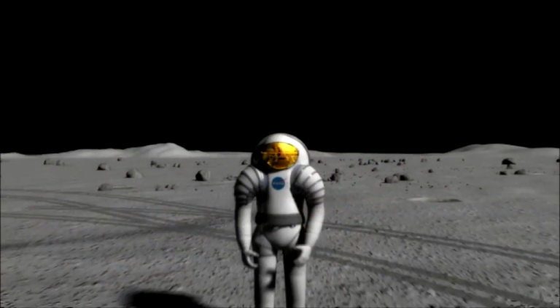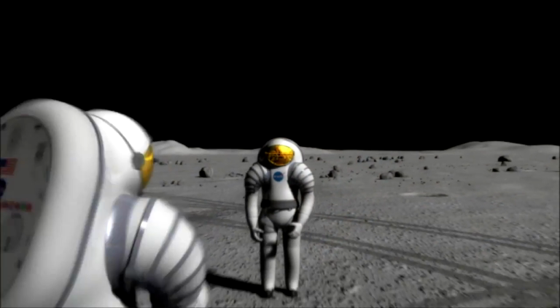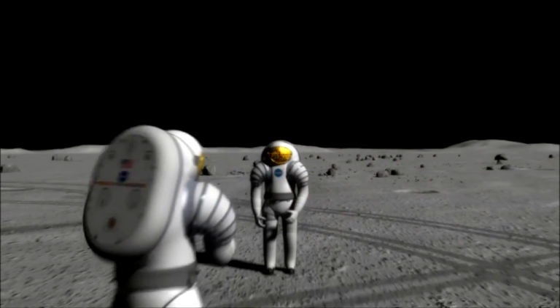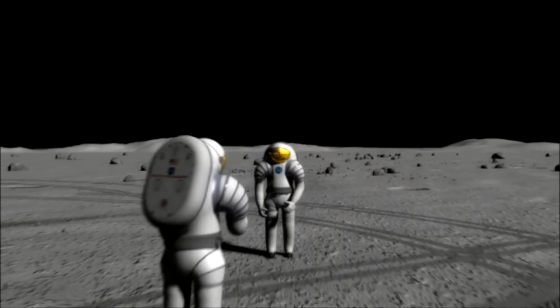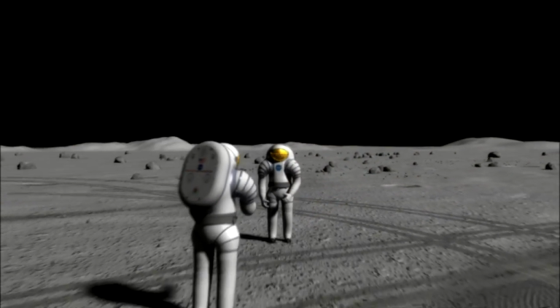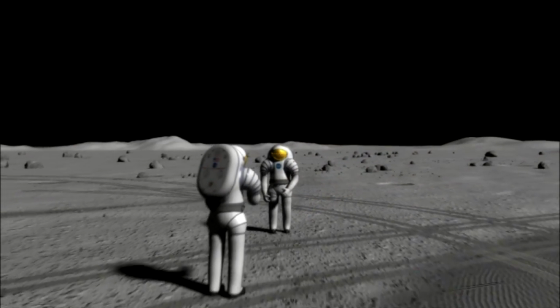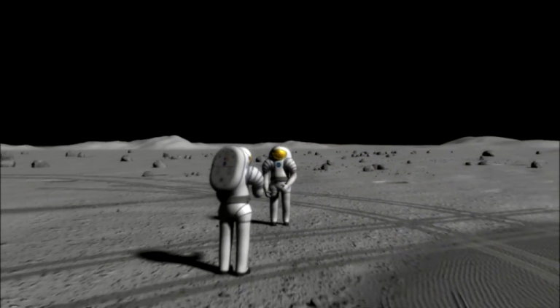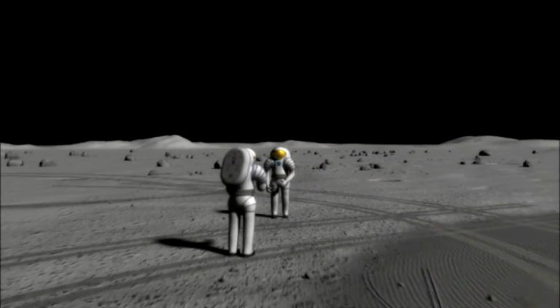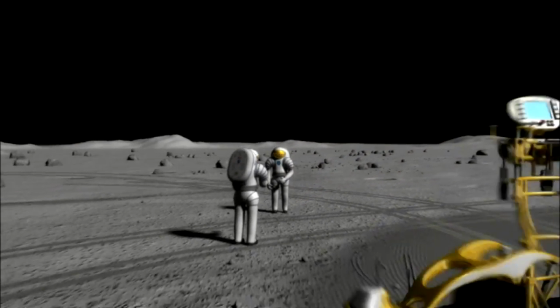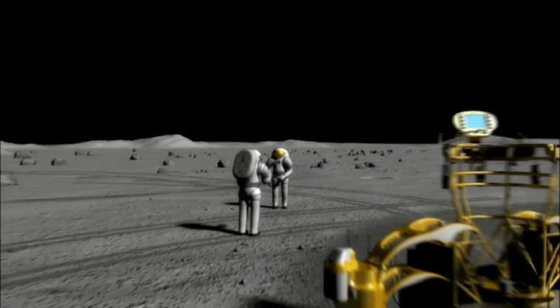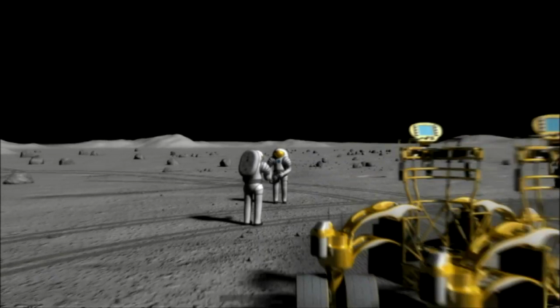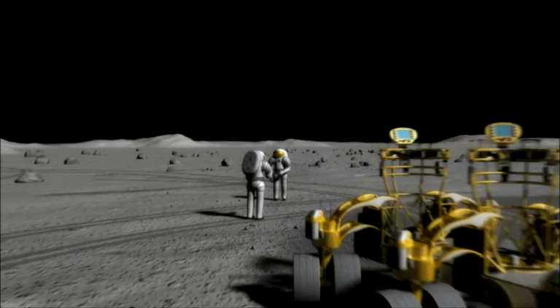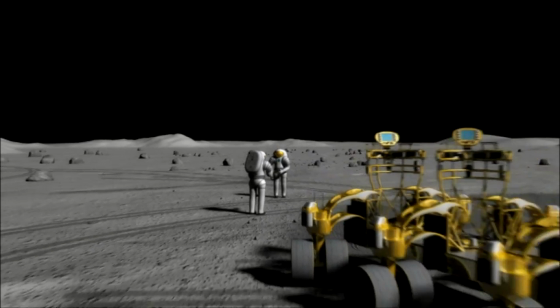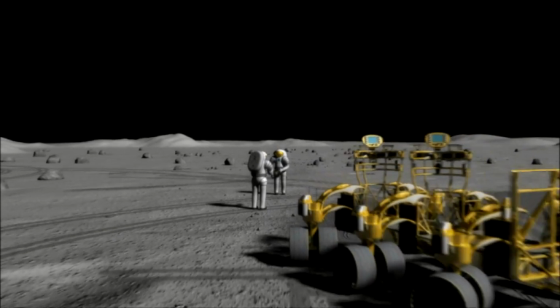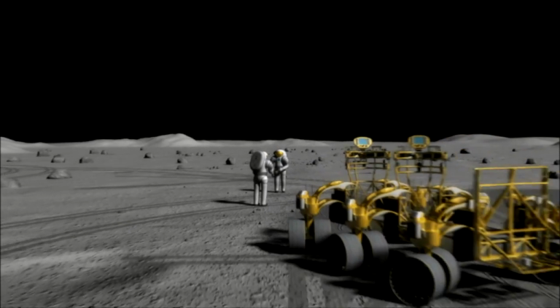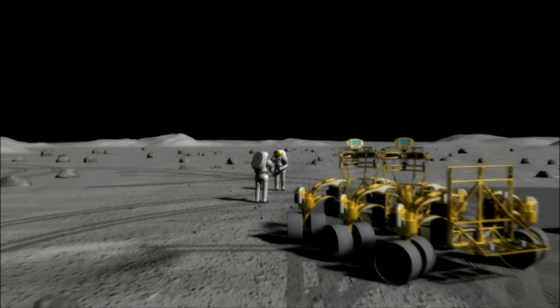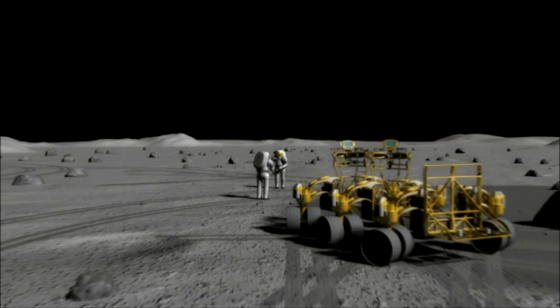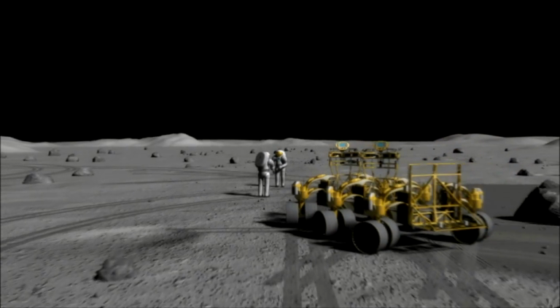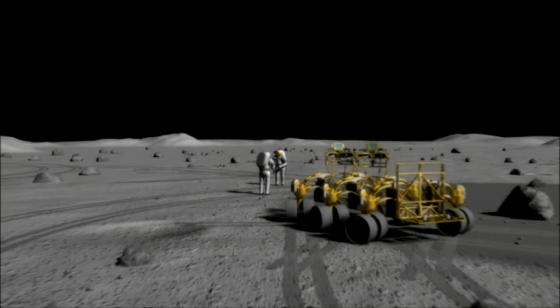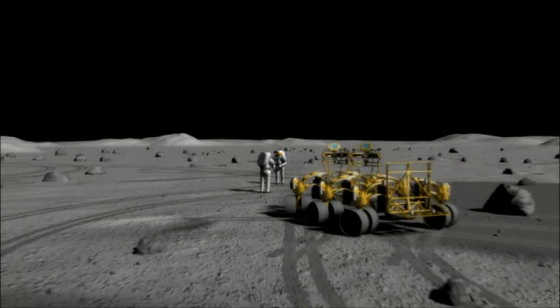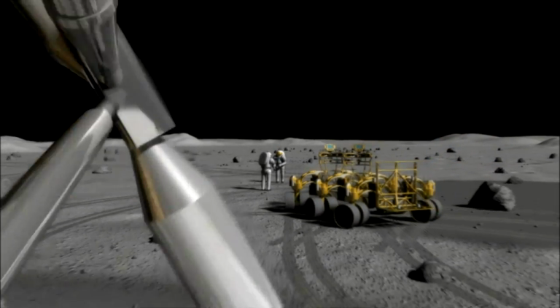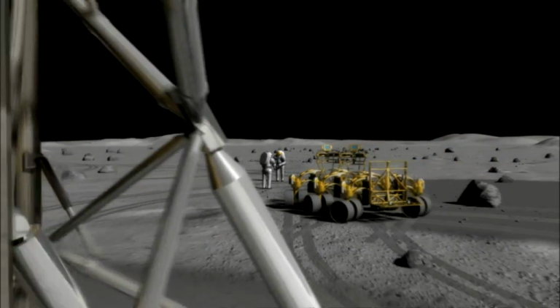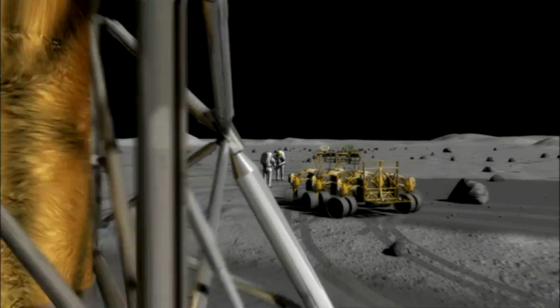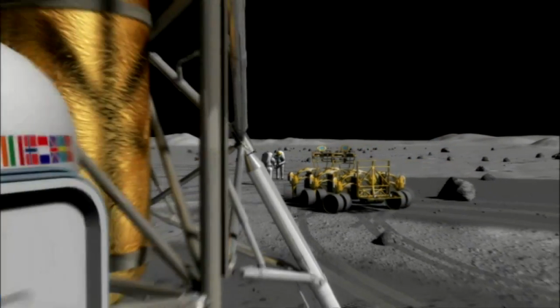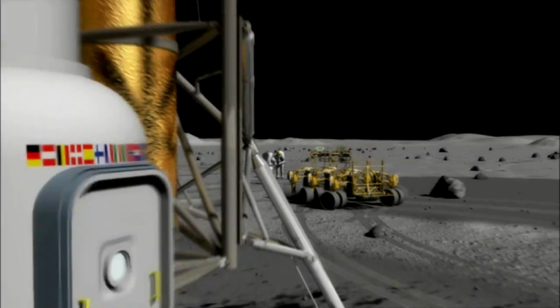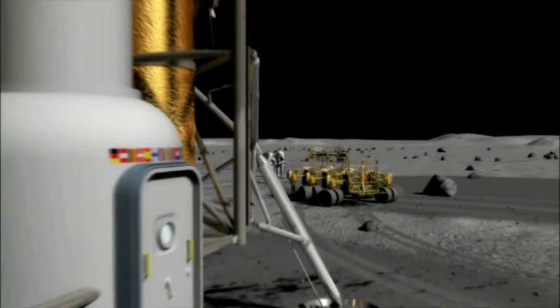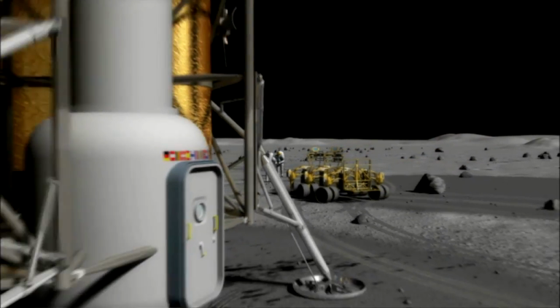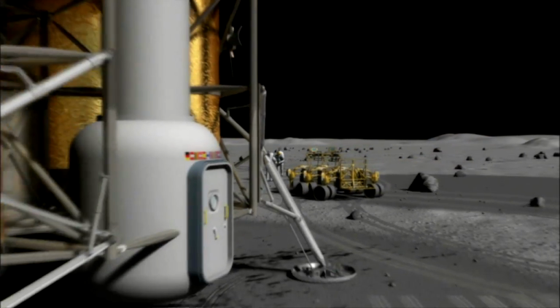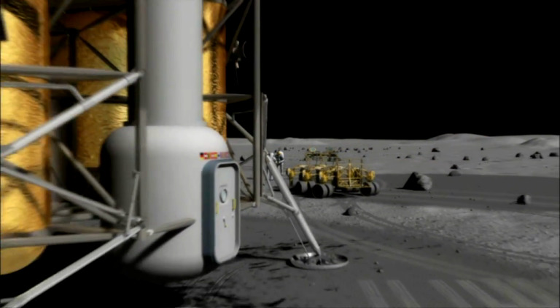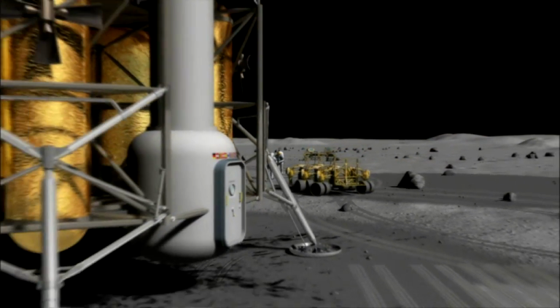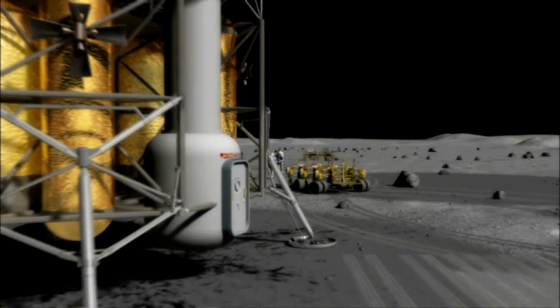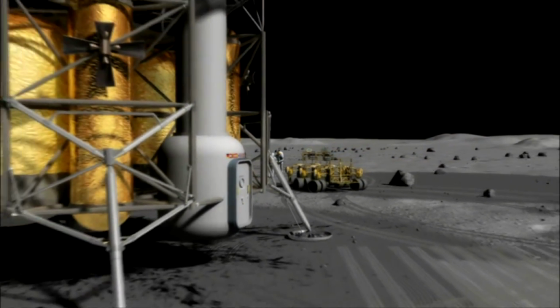If the plans work out, future explorers could have Razor to thank for reaching out into space.